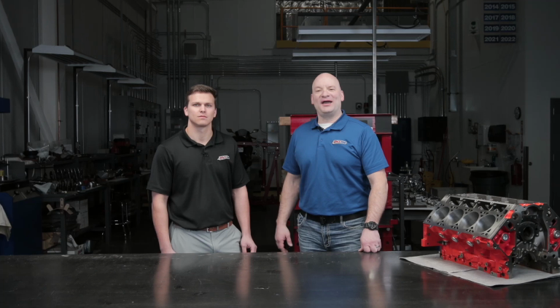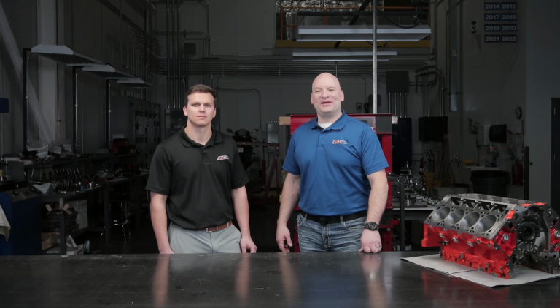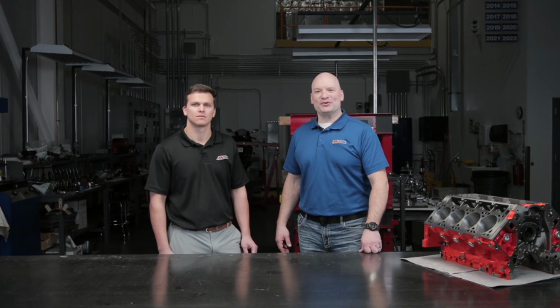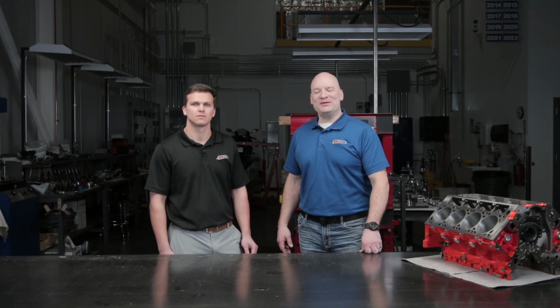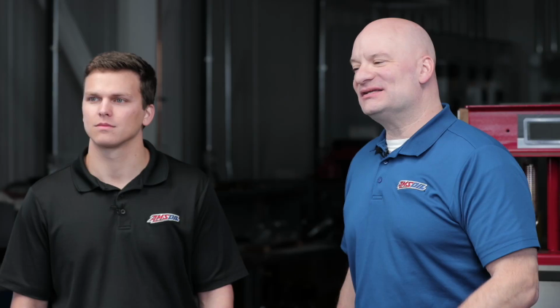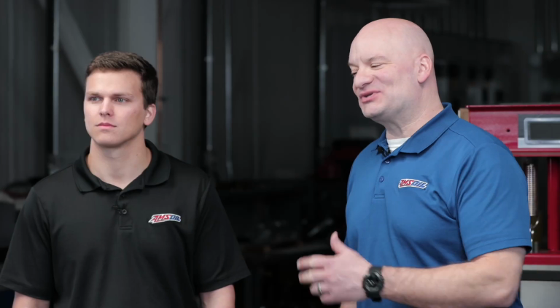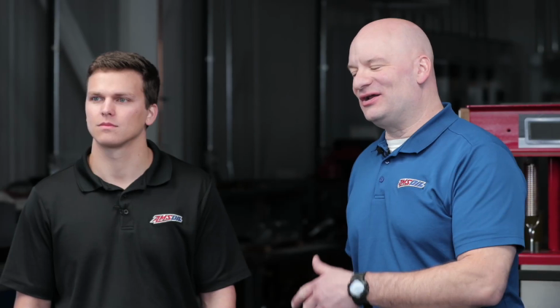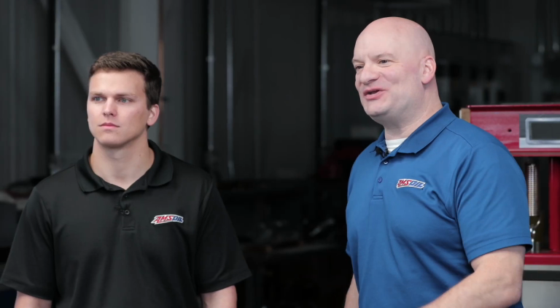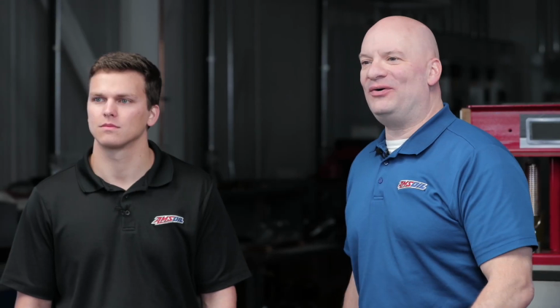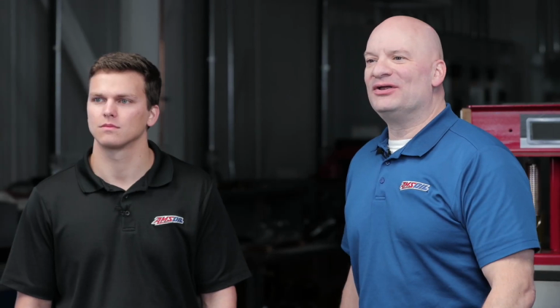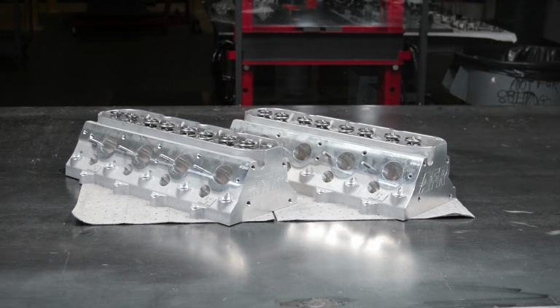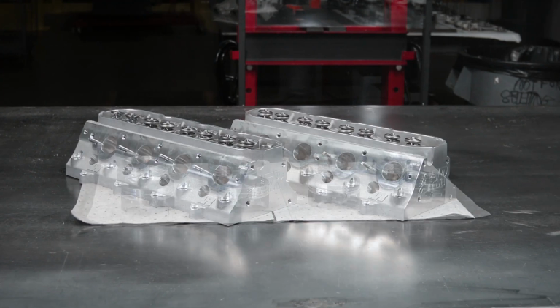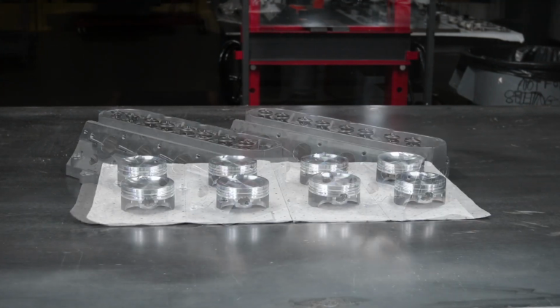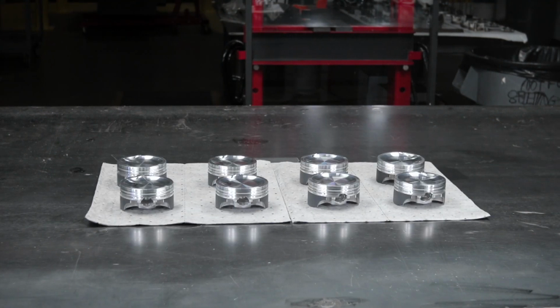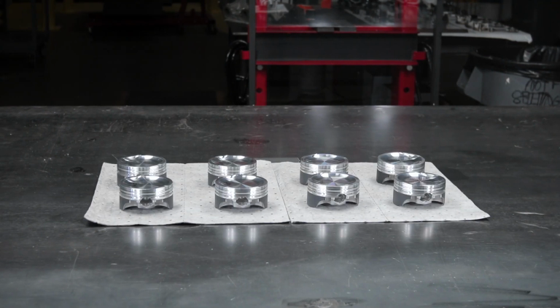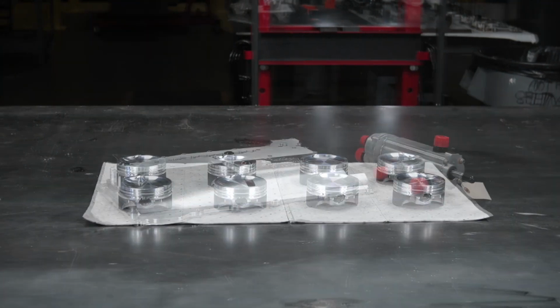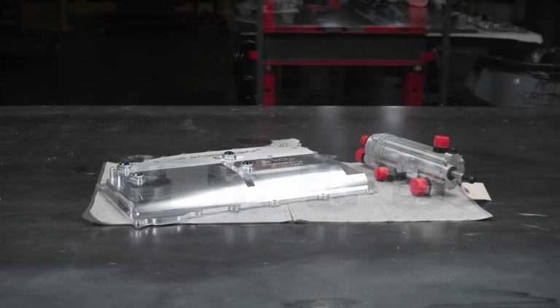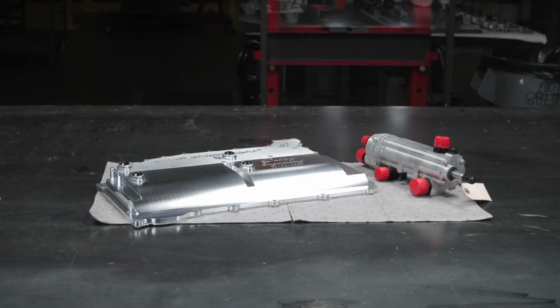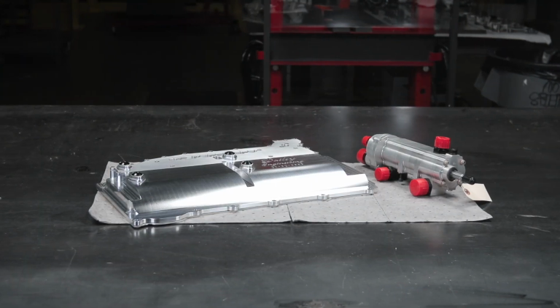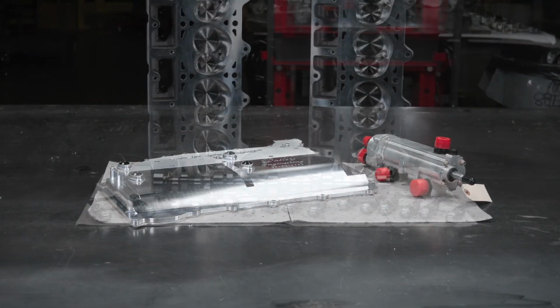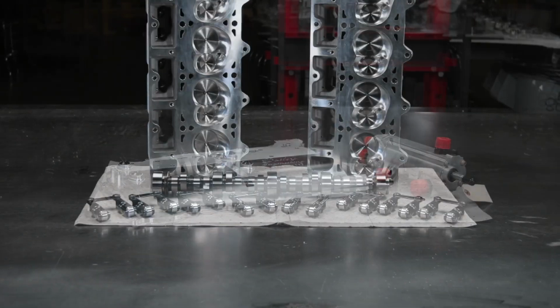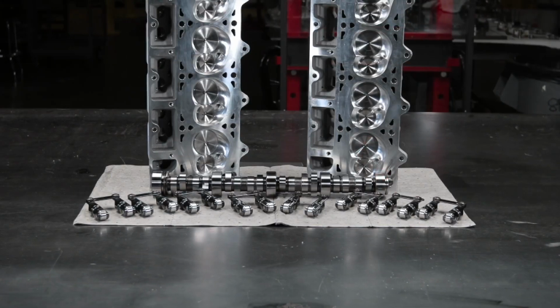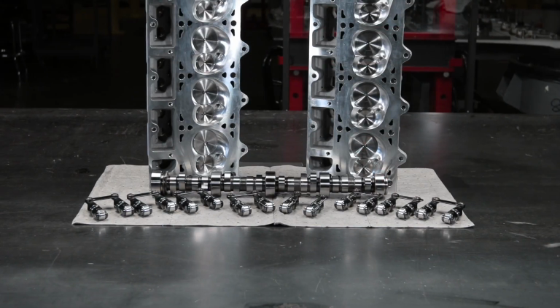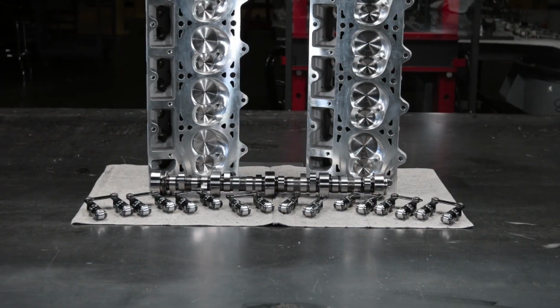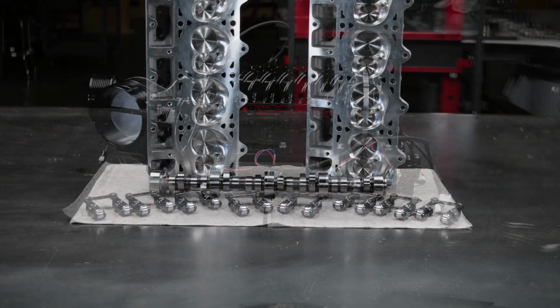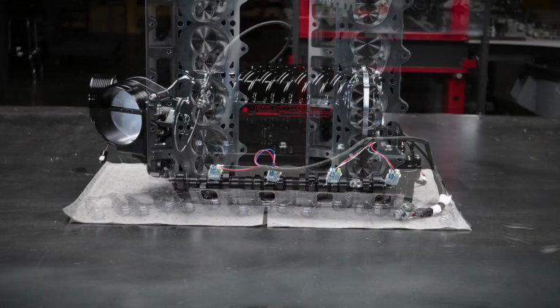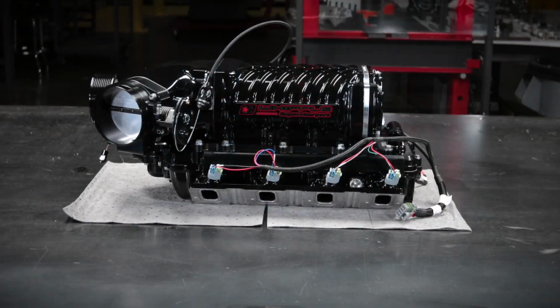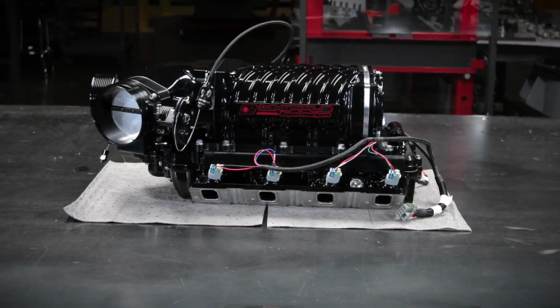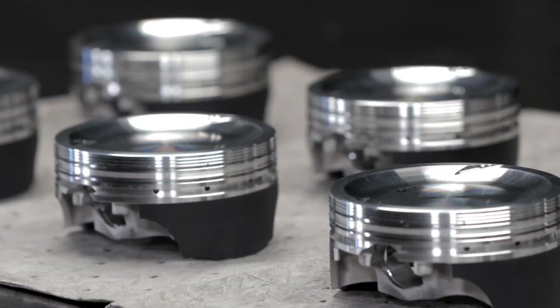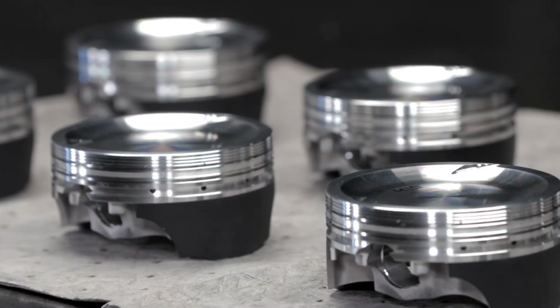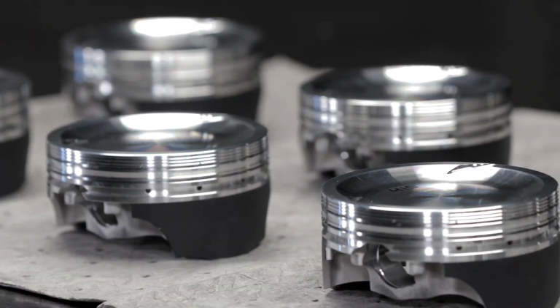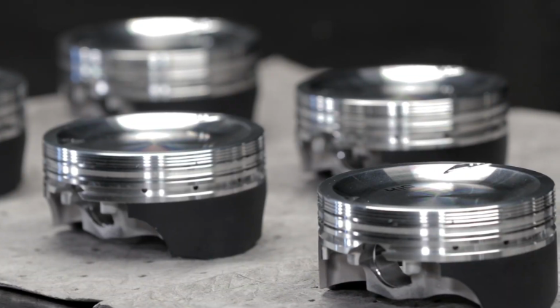Hi, I'm Len Groom, and this is Garrett Jibo. We're here to talk about some of the parts Amsoil has selected for this Monster LS build.